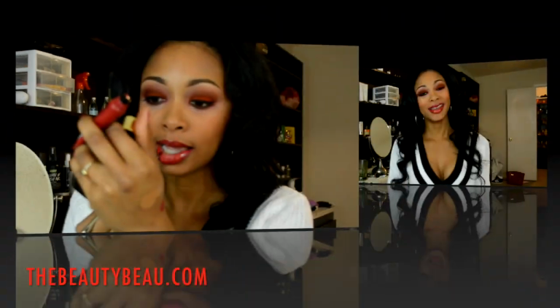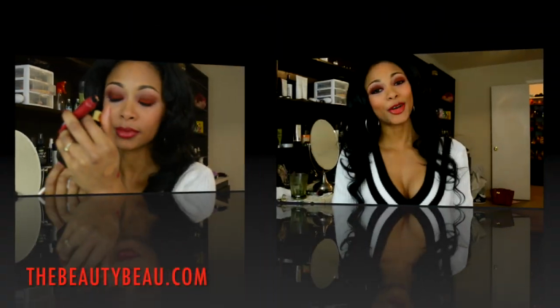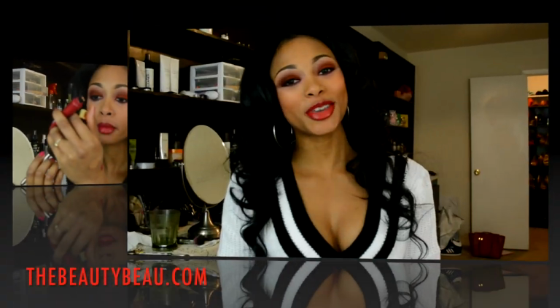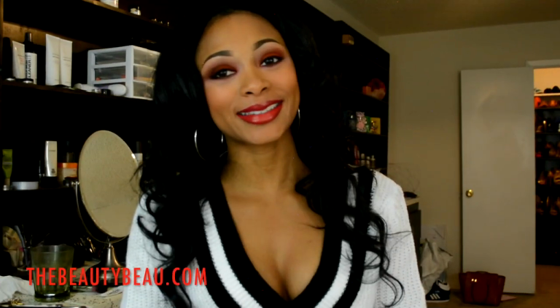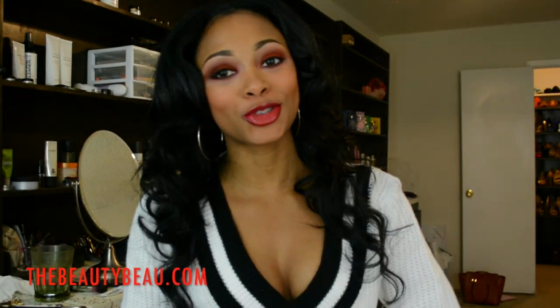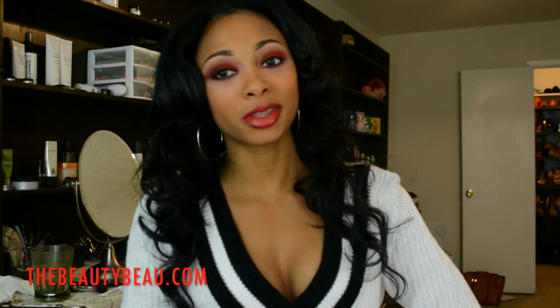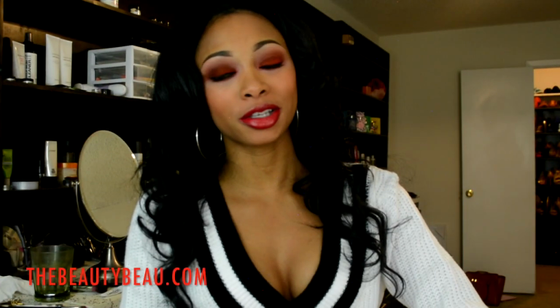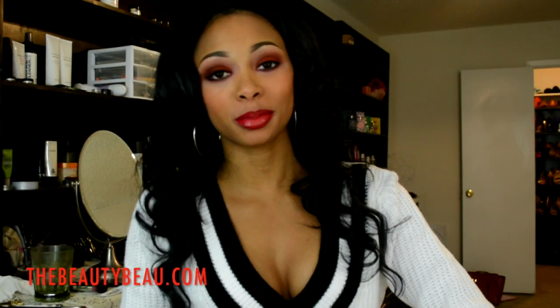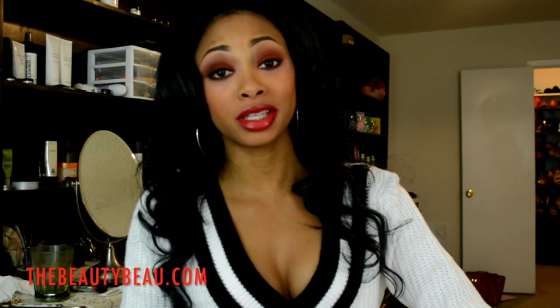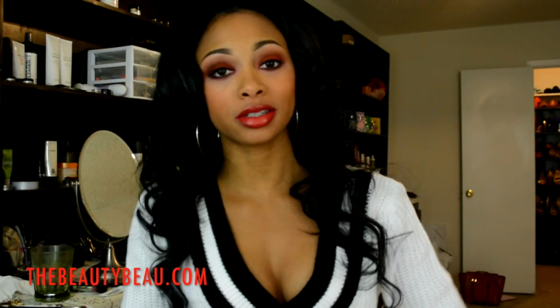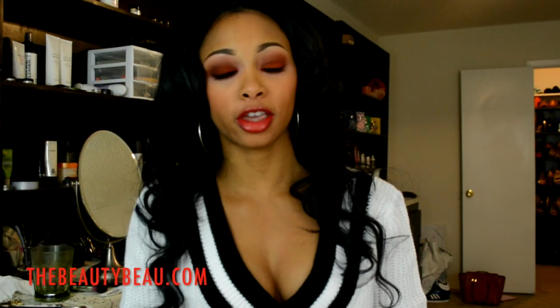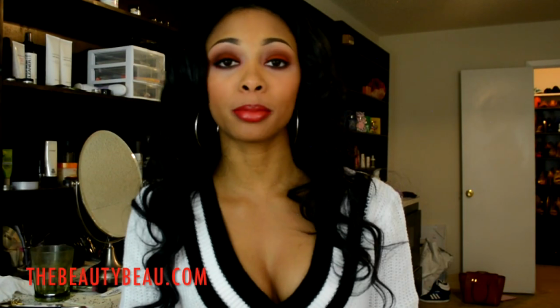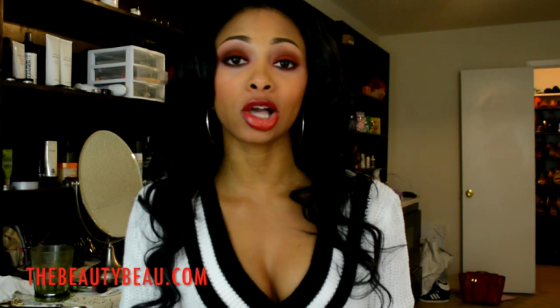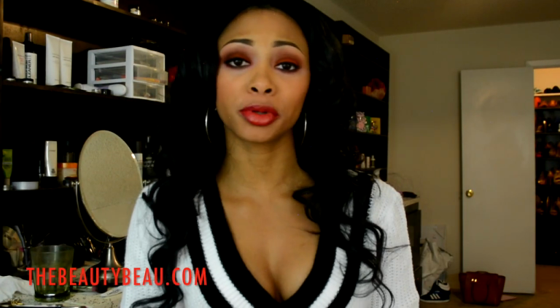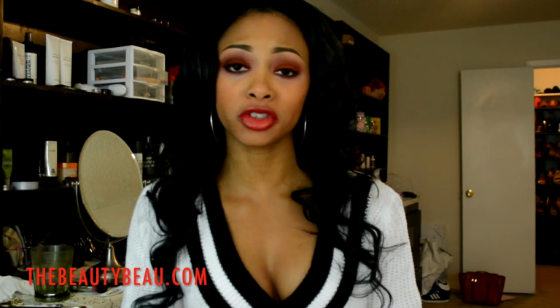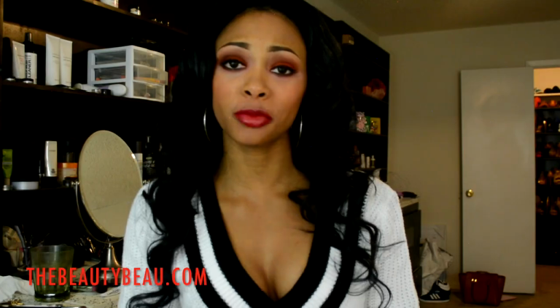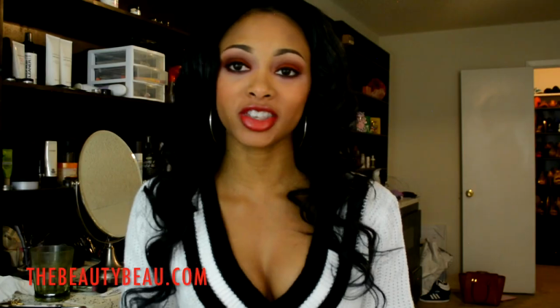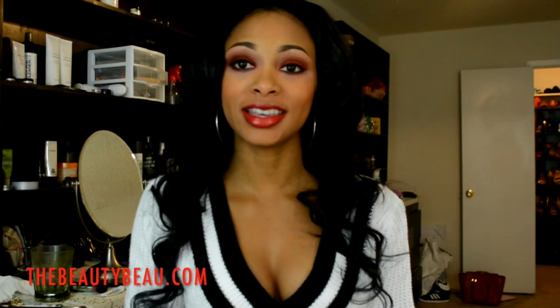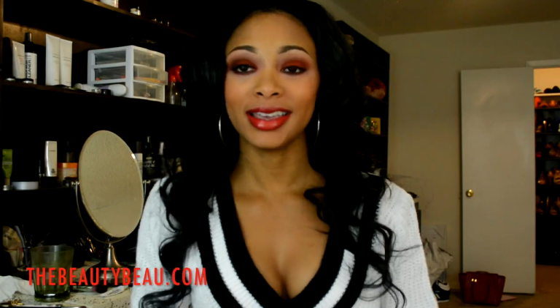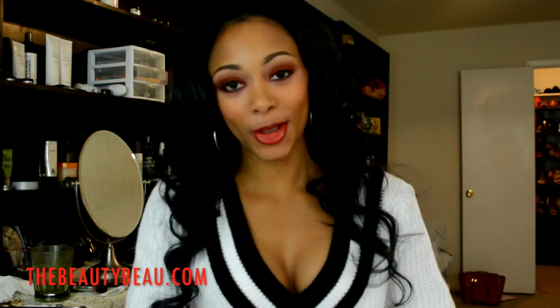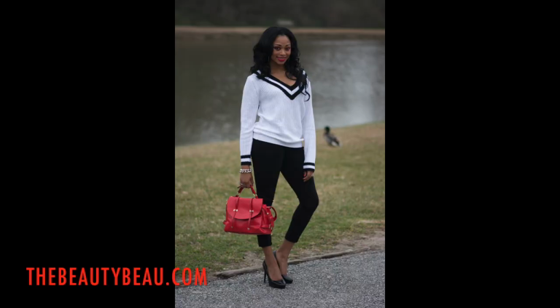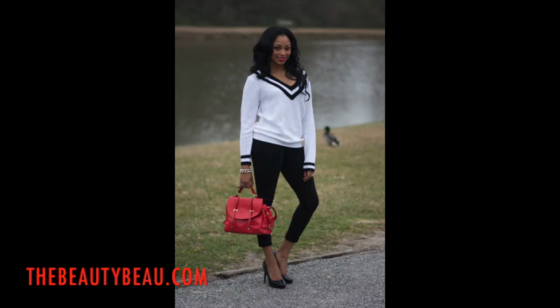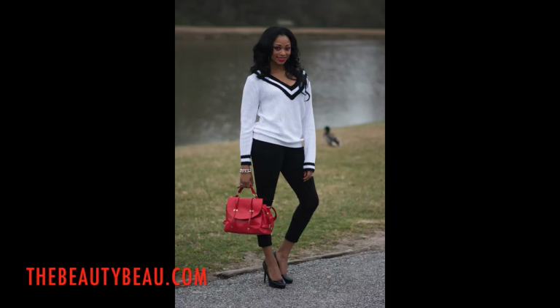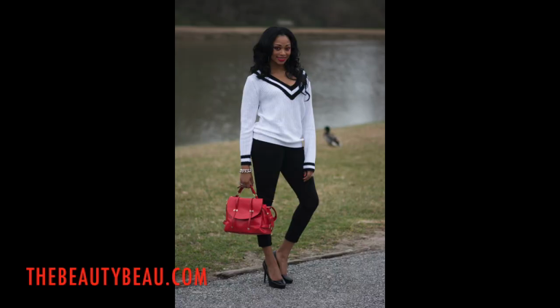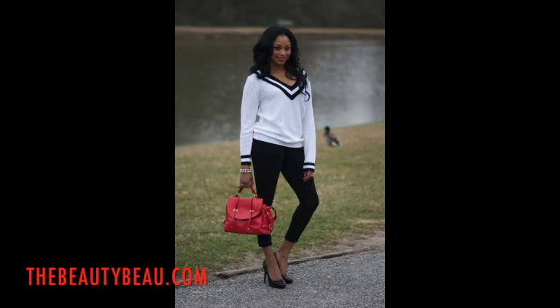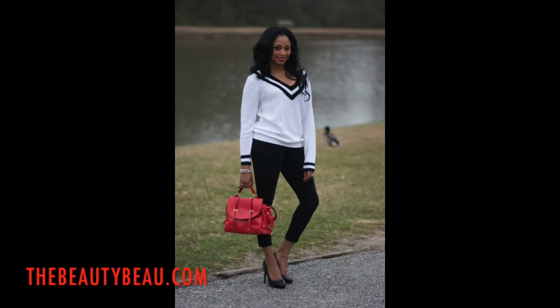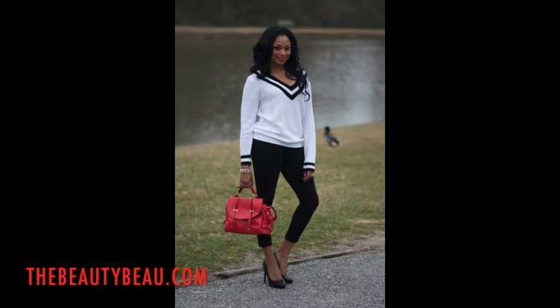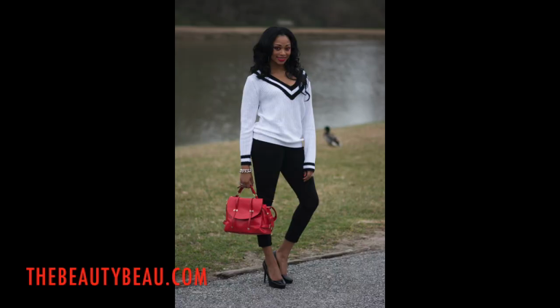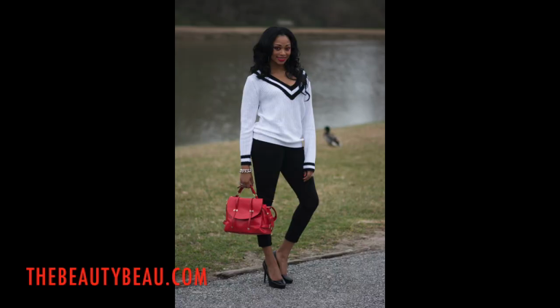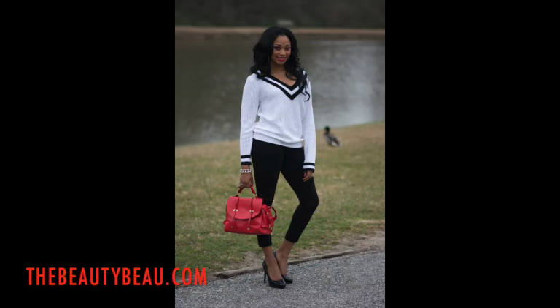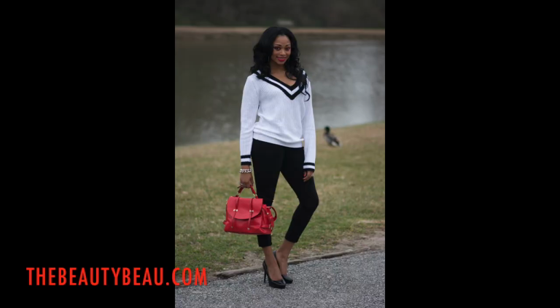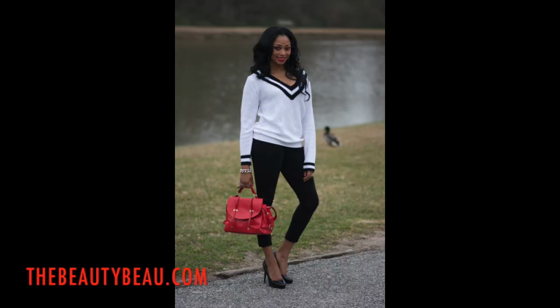I hope you guys enjoyed the look! Please check my blog for pictures and information and also an outfit of the day. I'll talk to all of you soon — thanks for watching!